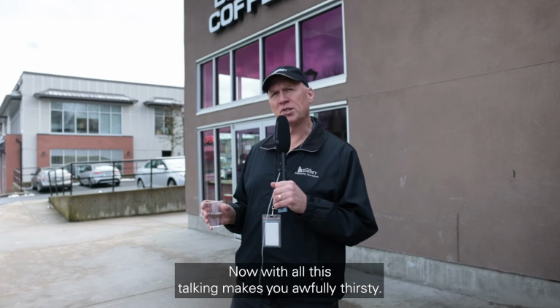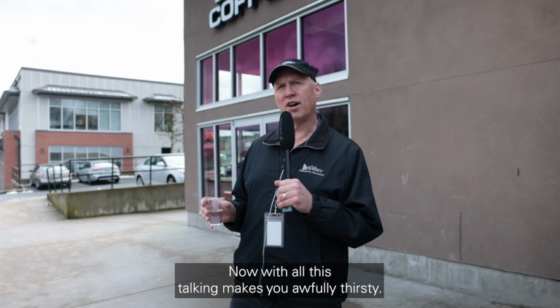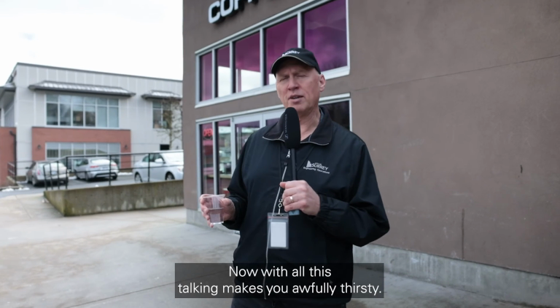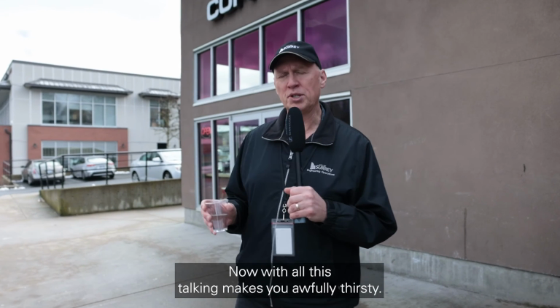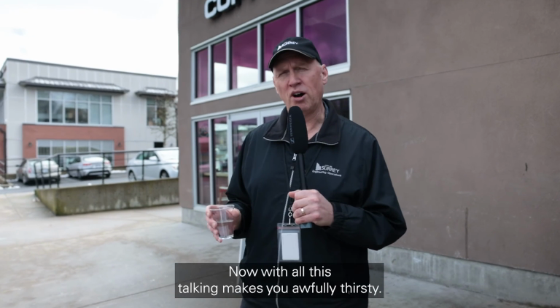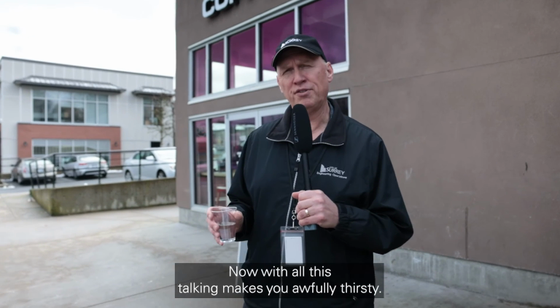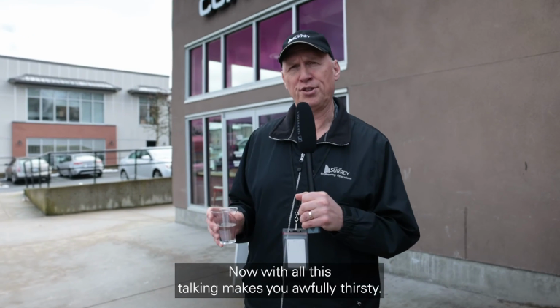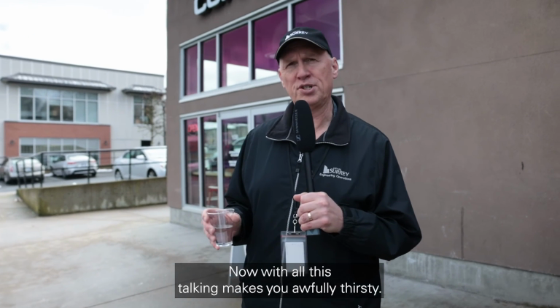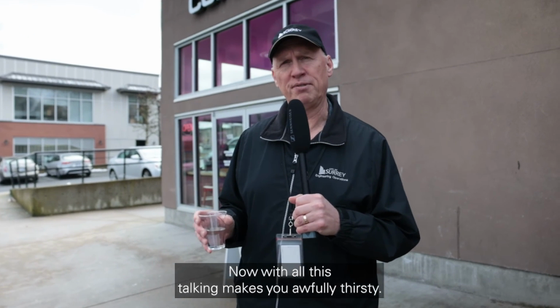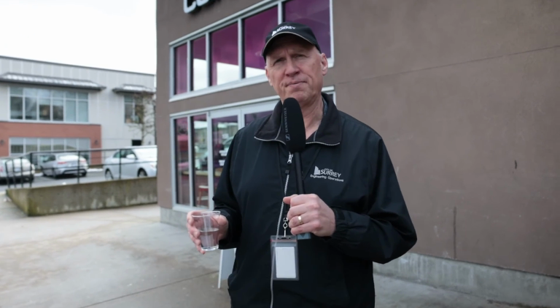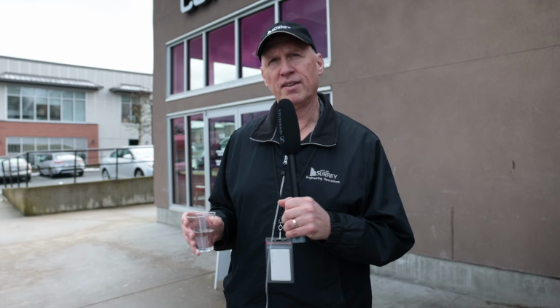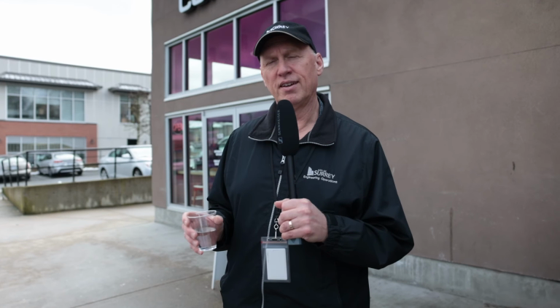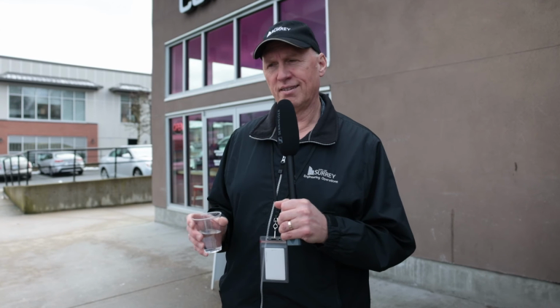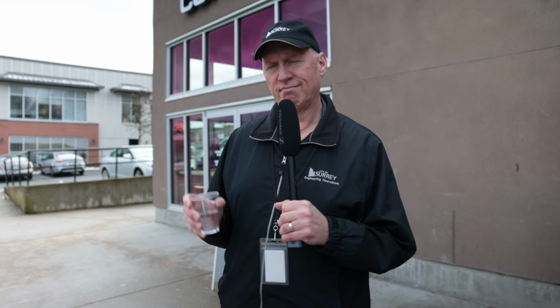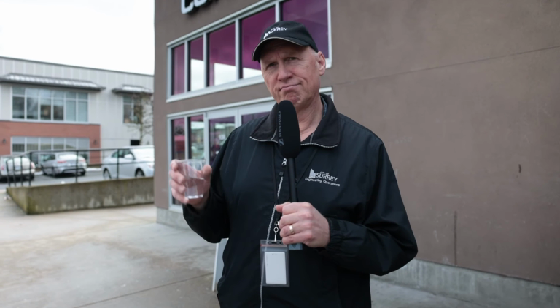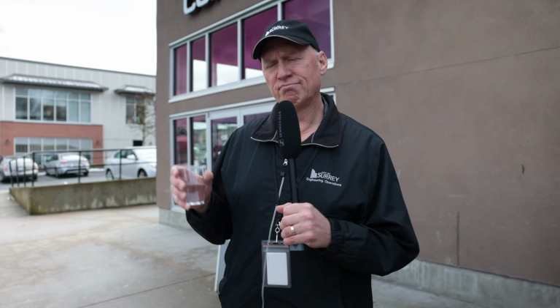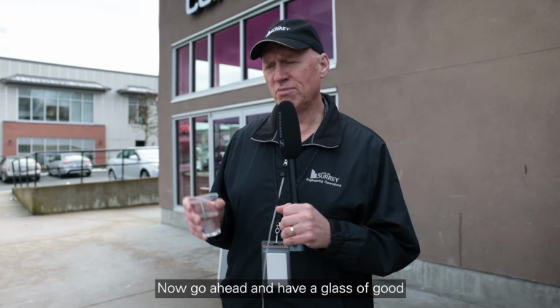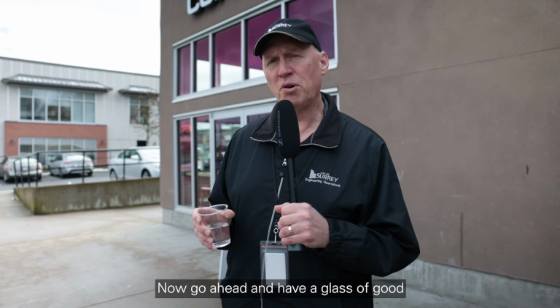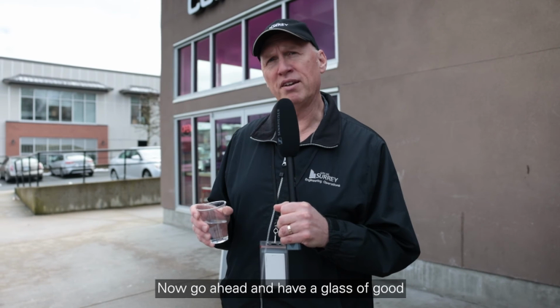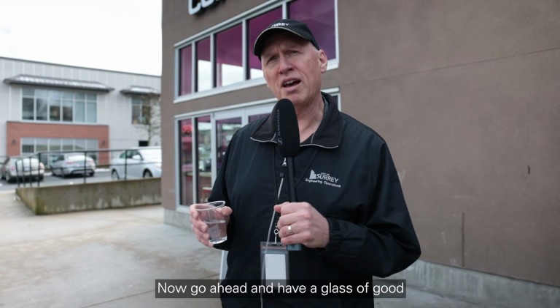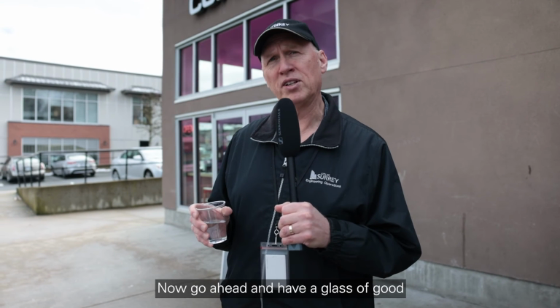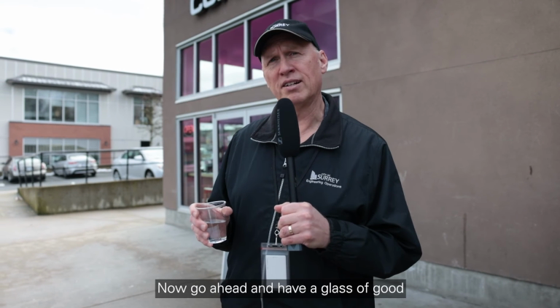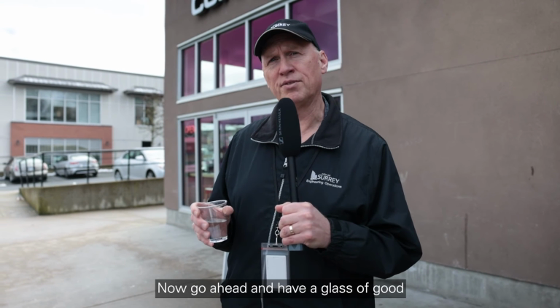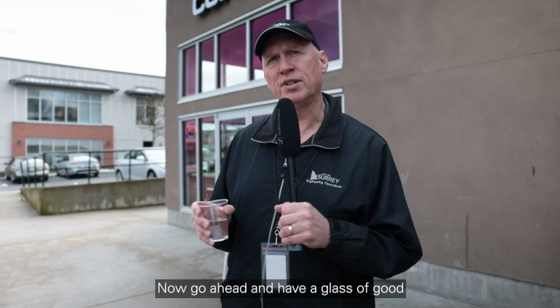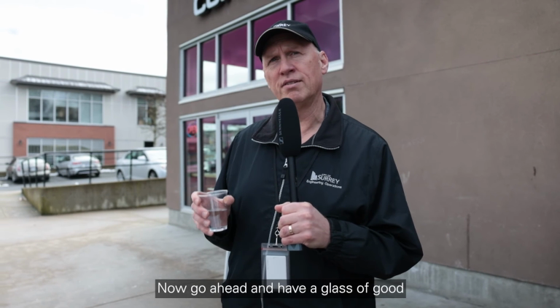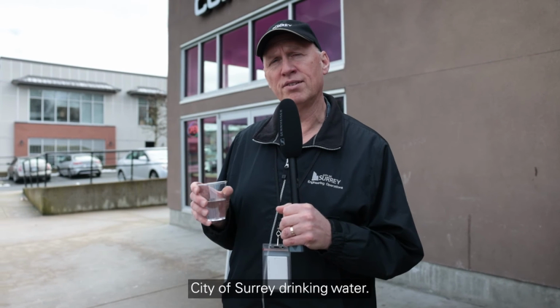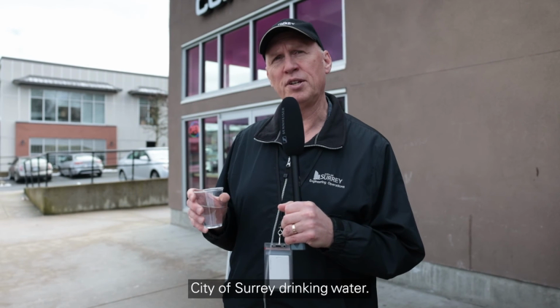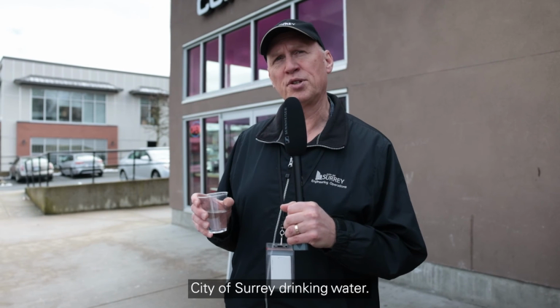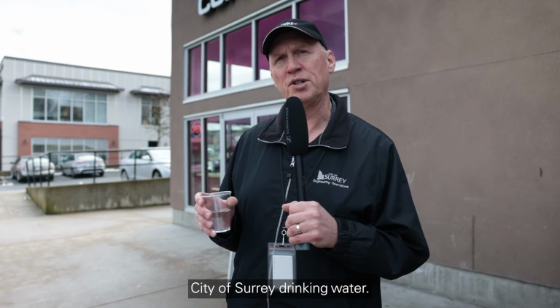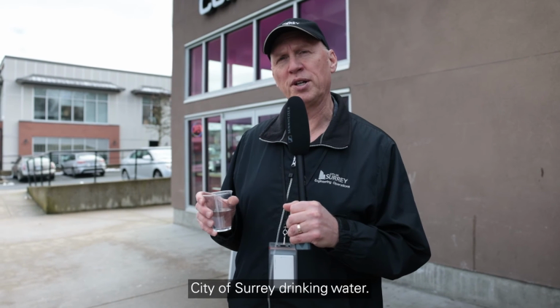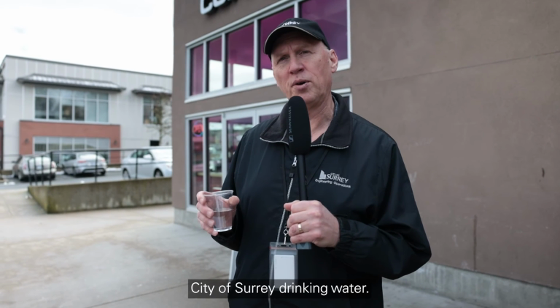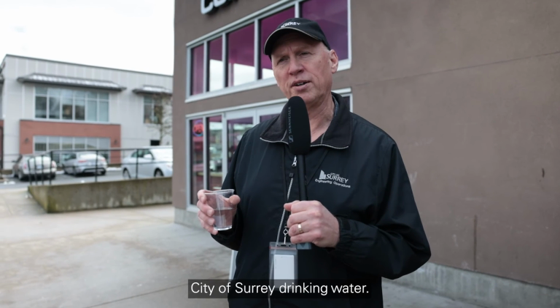With all this talking, it makes you awfully thirsty. Go ahead and have a glass of good City of Surrey drinking water.